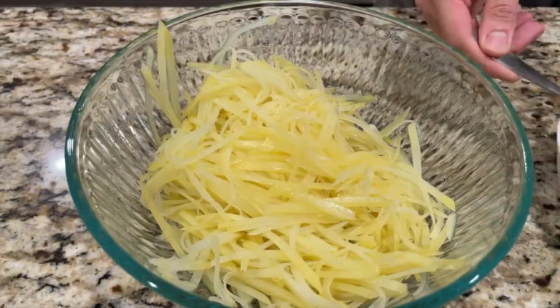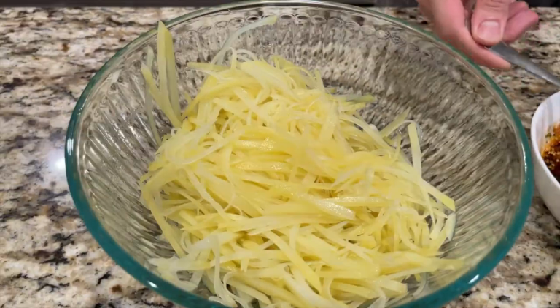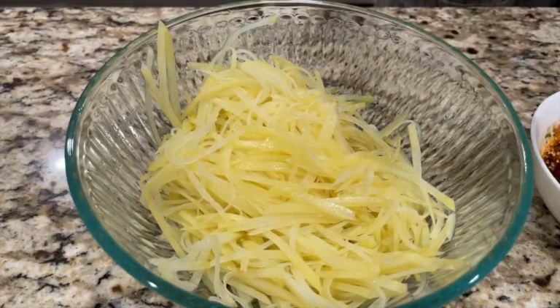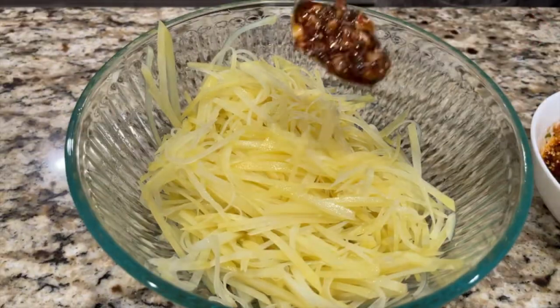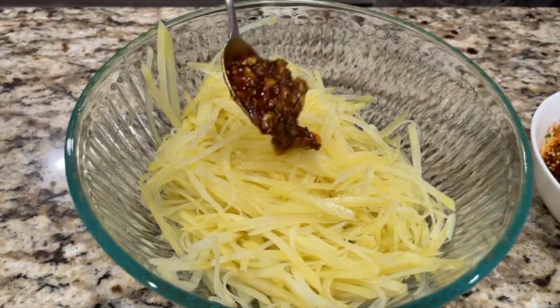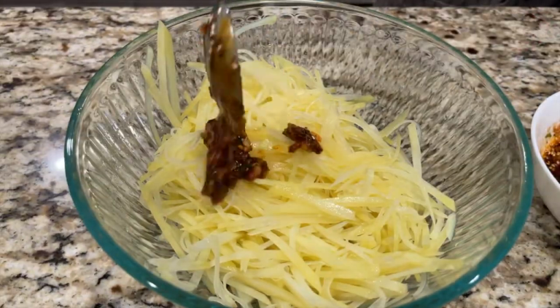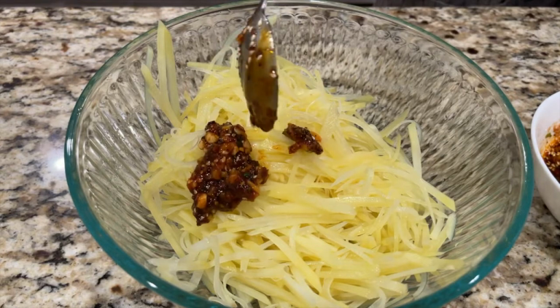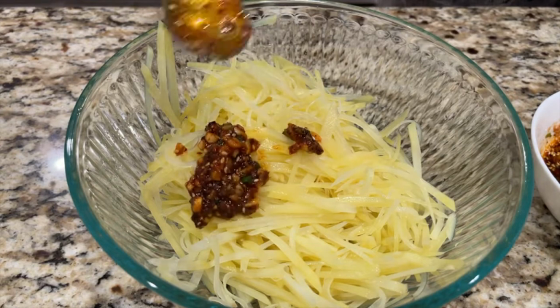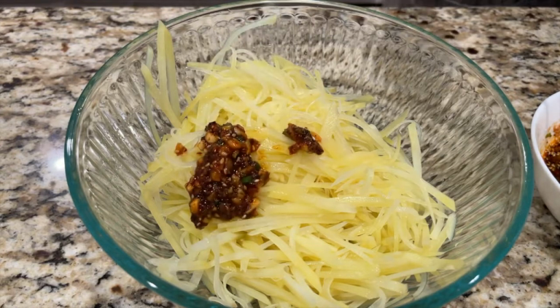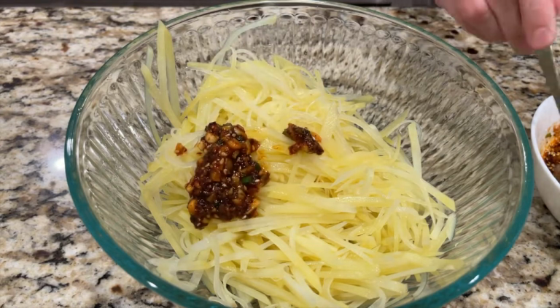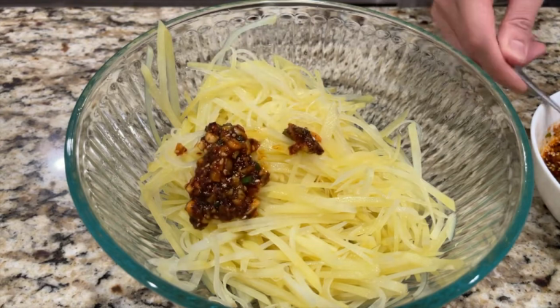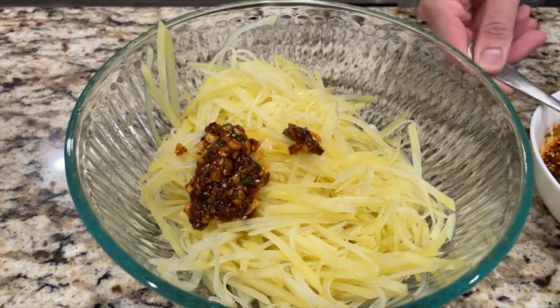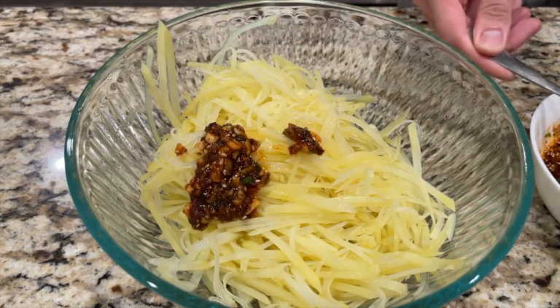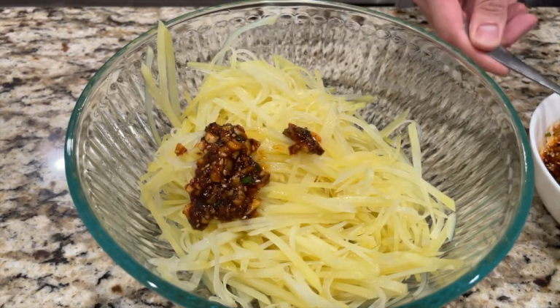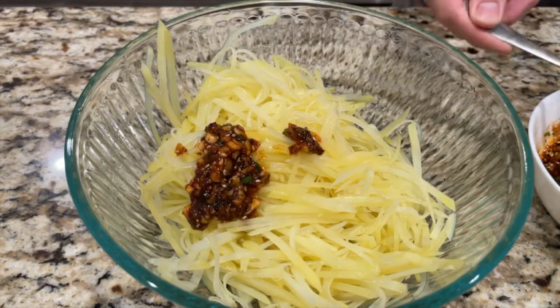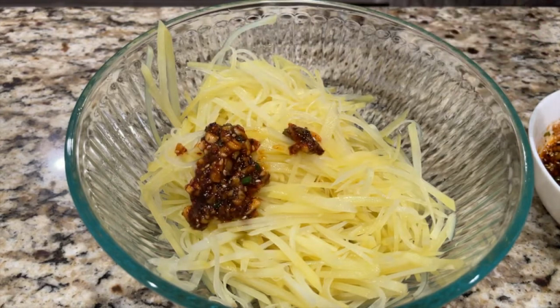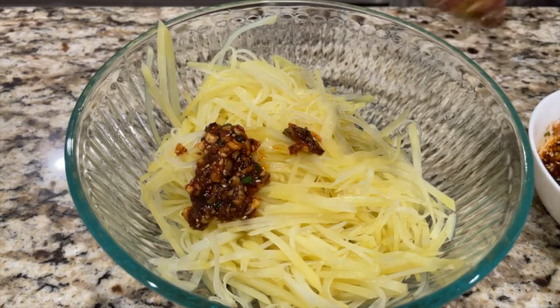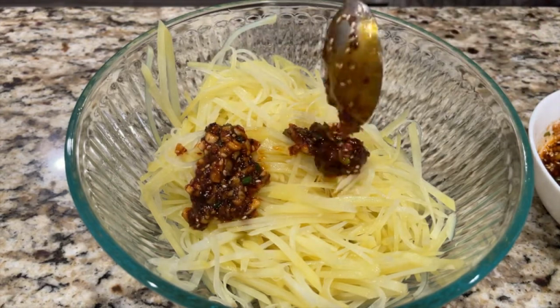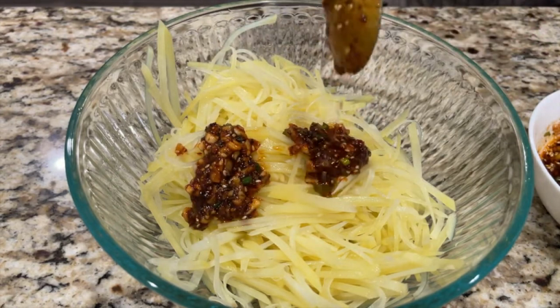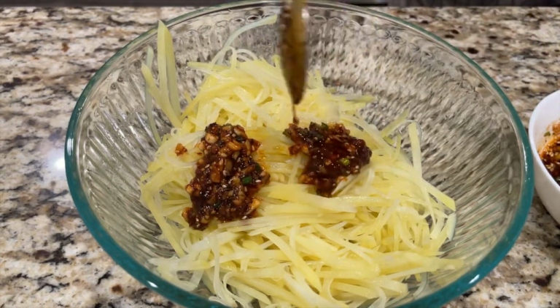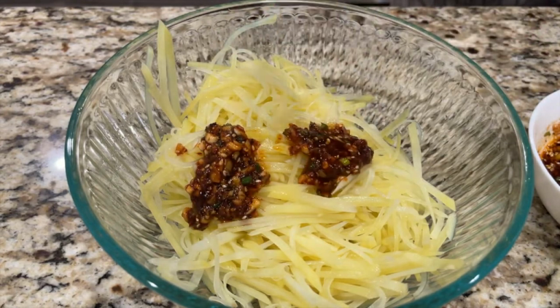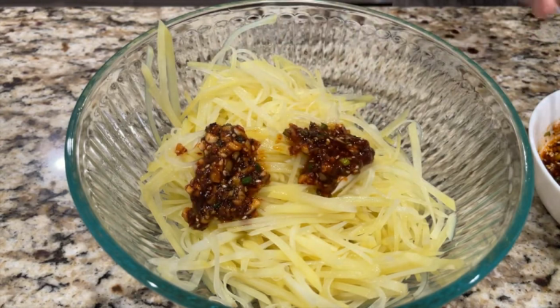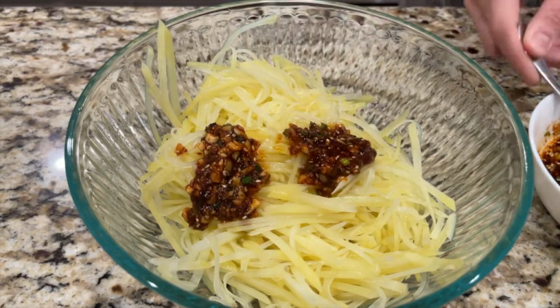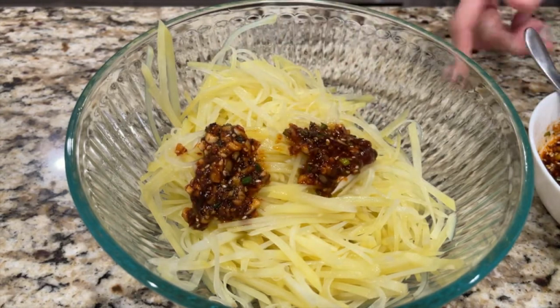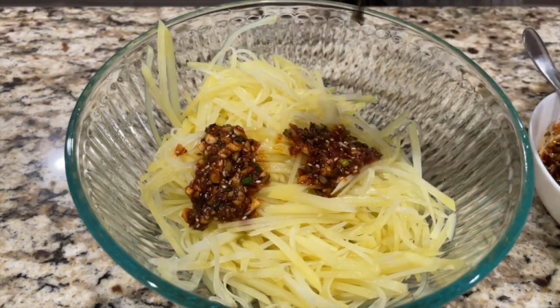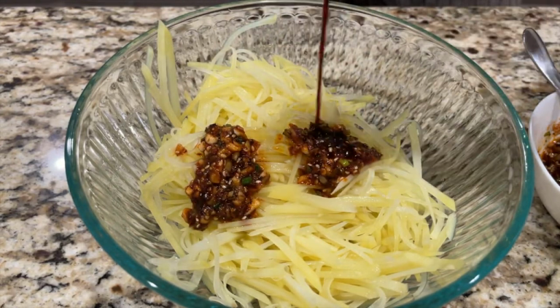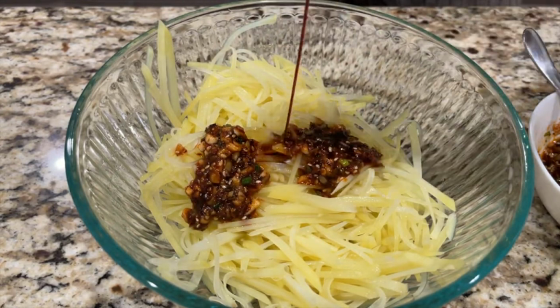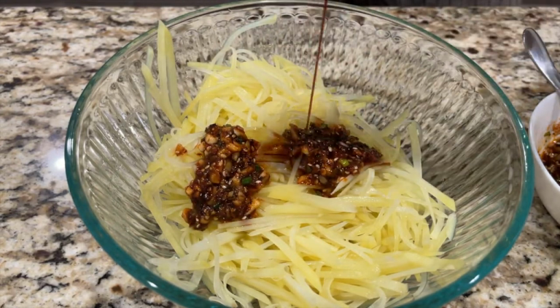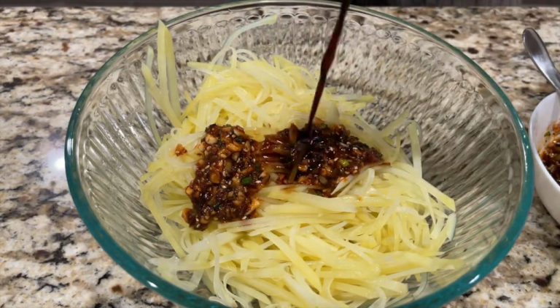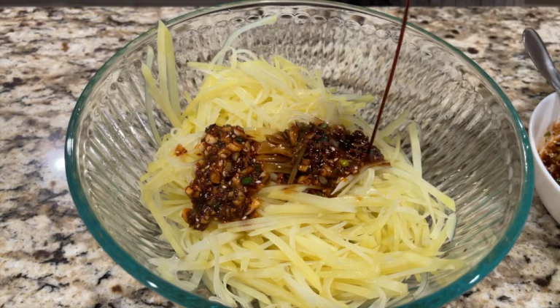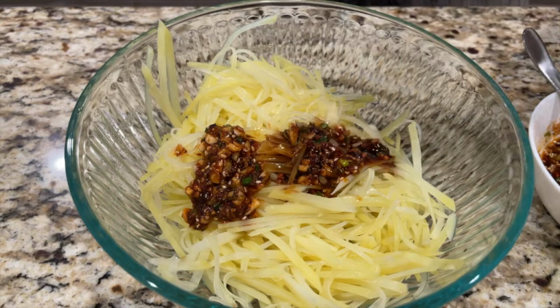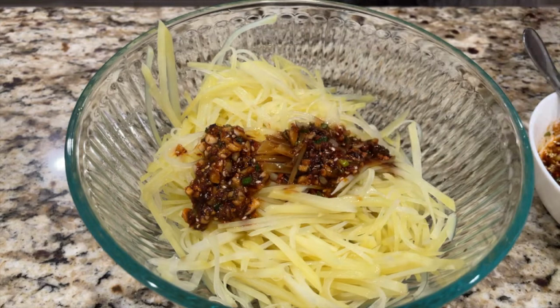Add some chili oil, one tablespoon of light soy sauce, and one tablespoon of white vinegar to the potatoes and mix well.